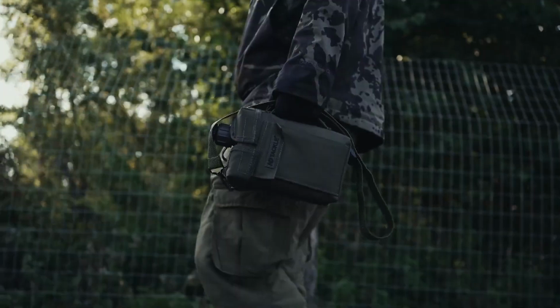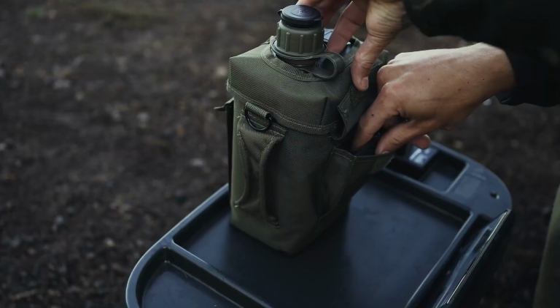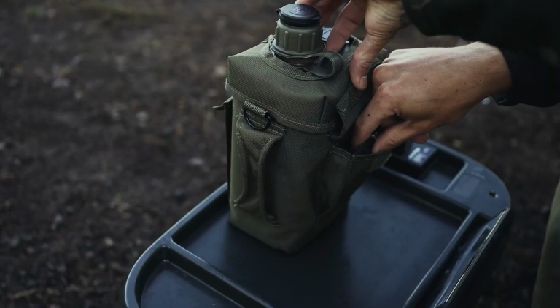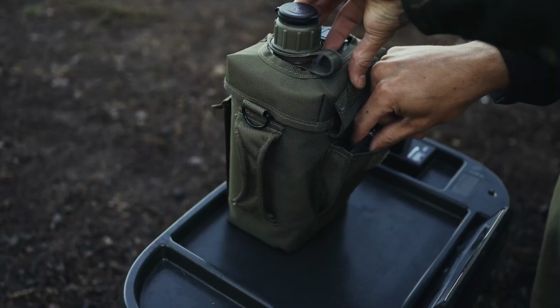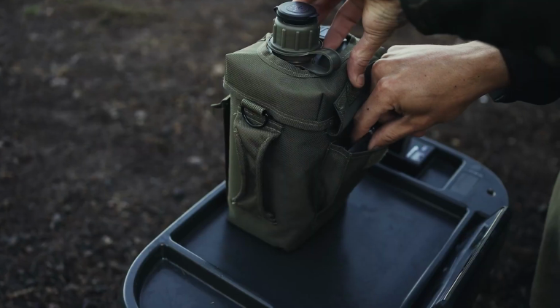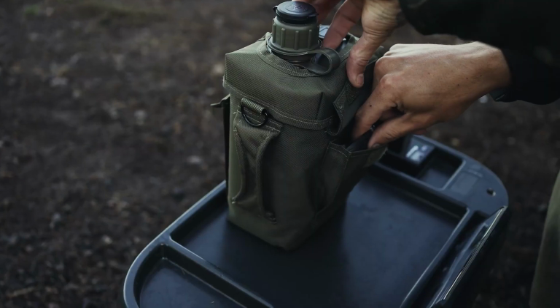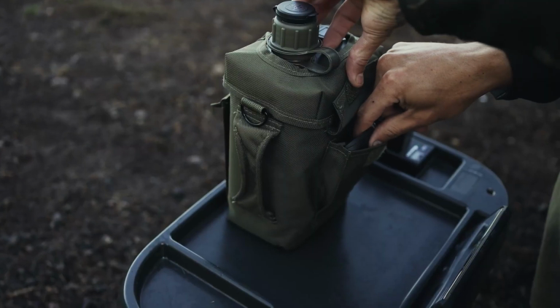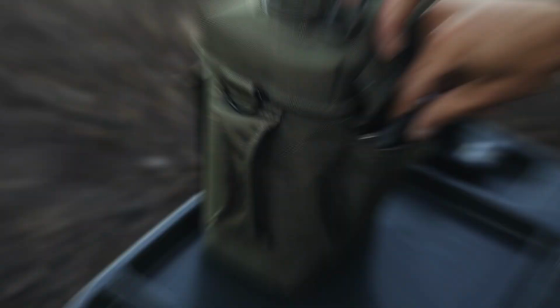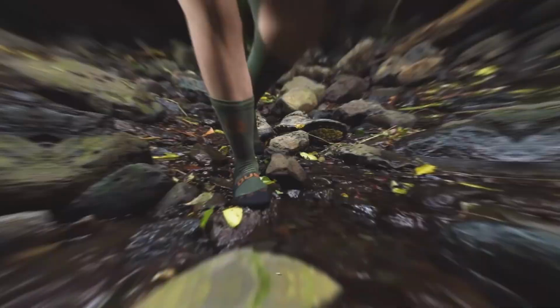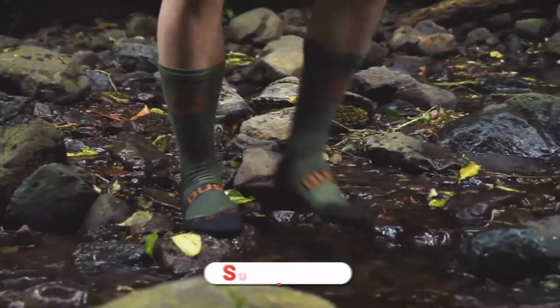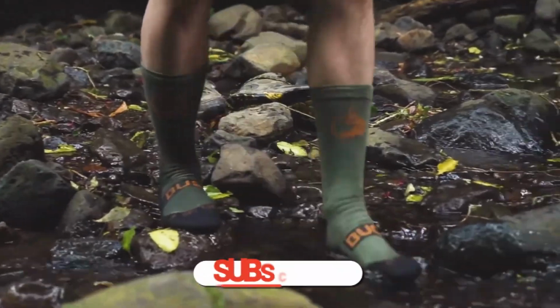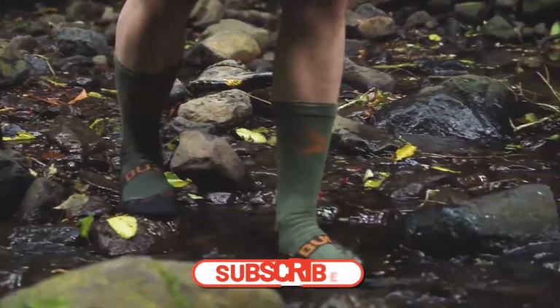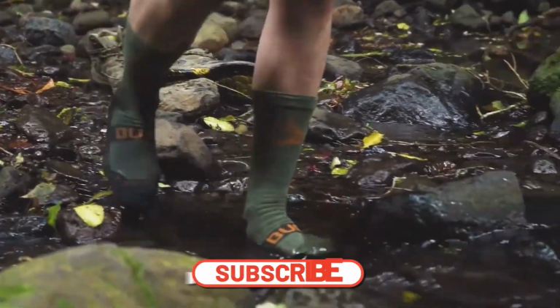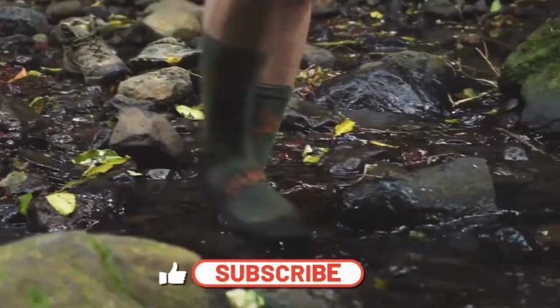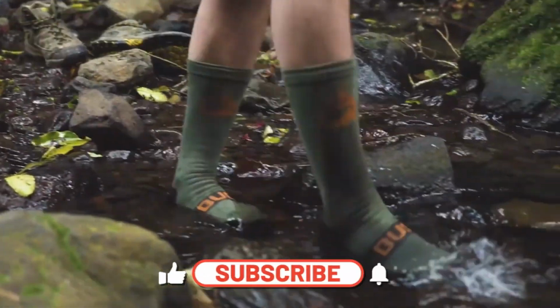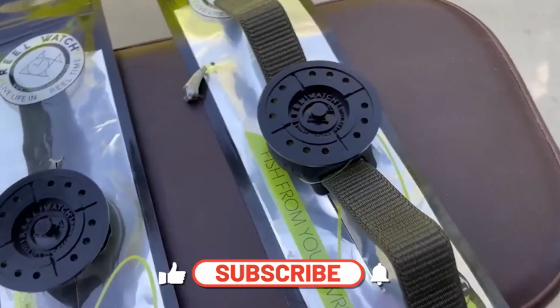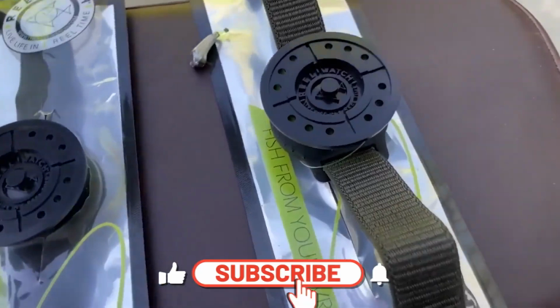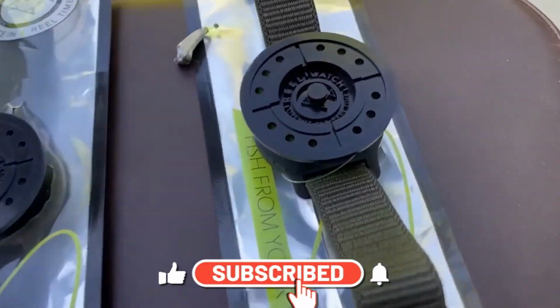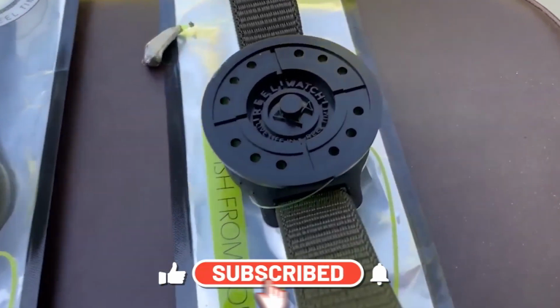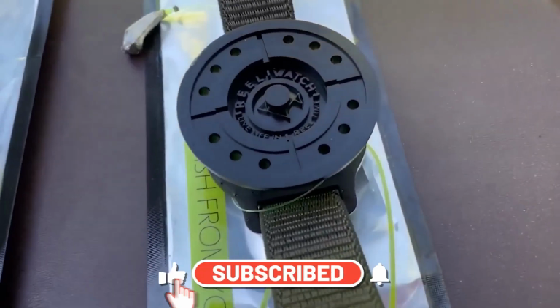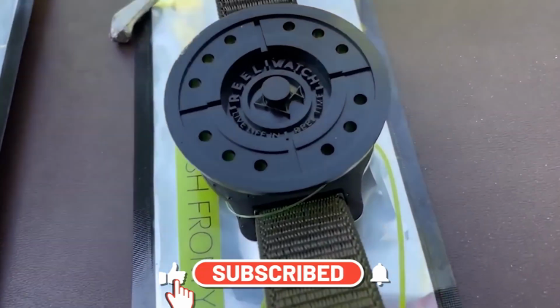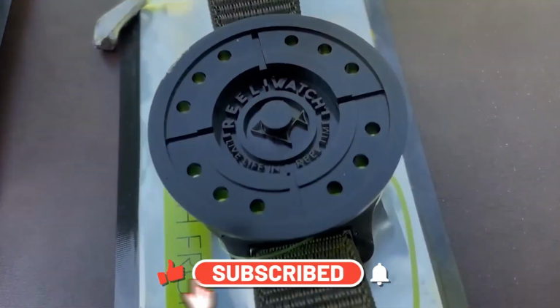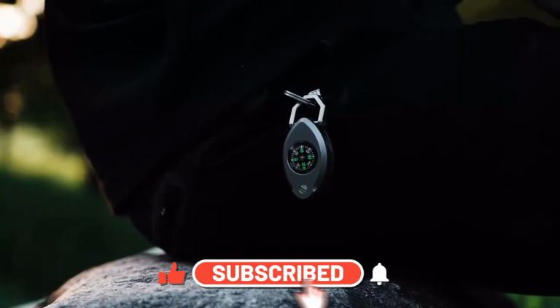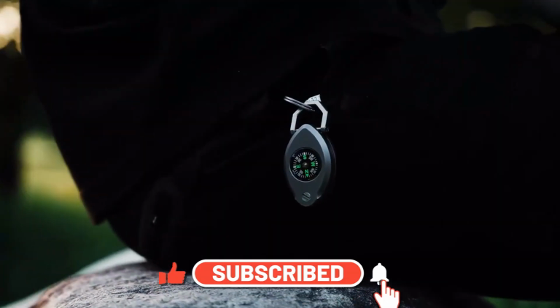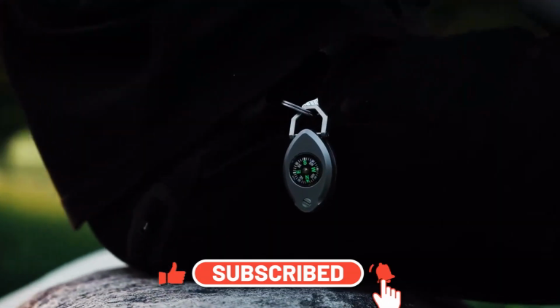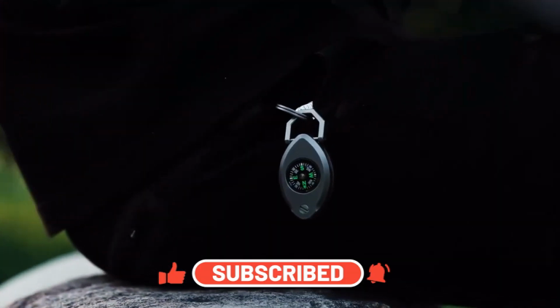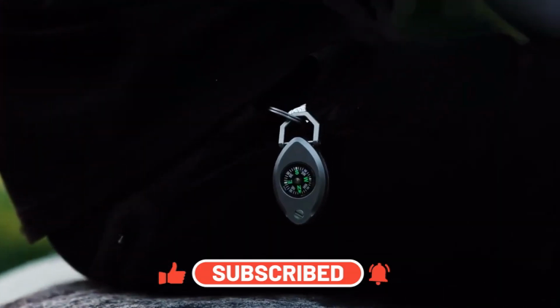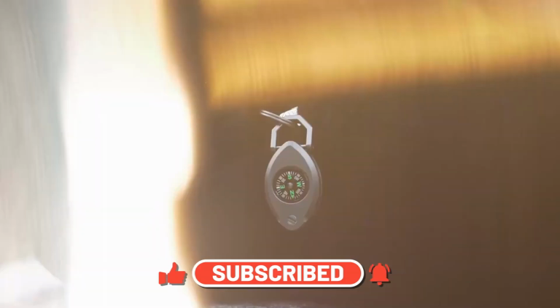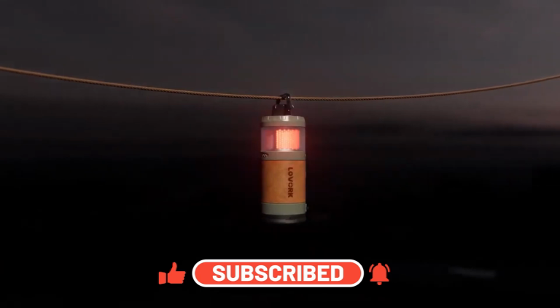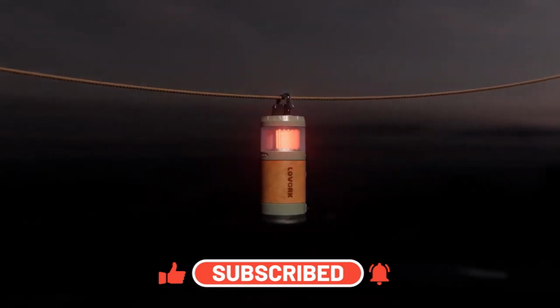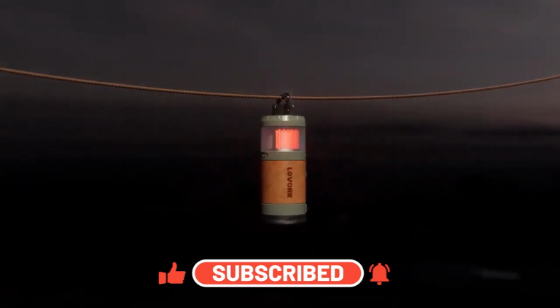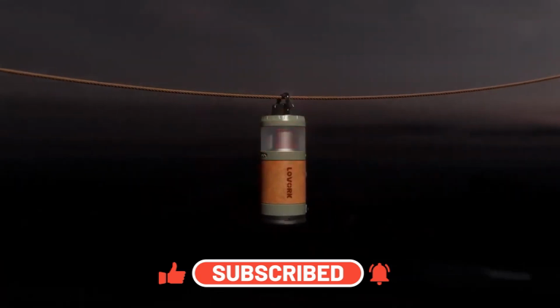Thanks for watching. Don't forget to subscribe, and I'll see you in the next video. Take care.